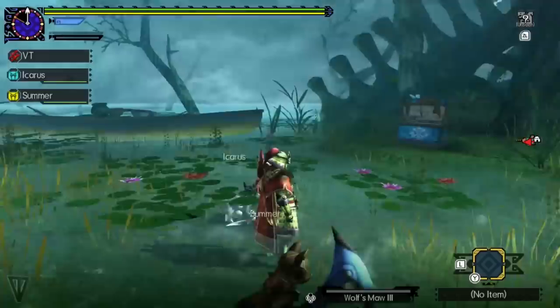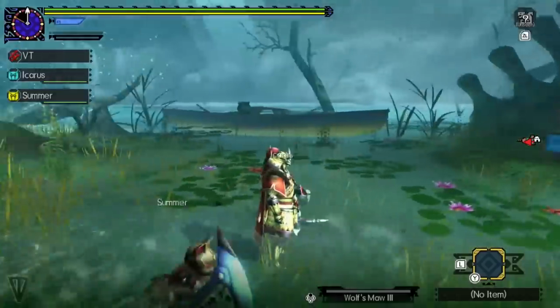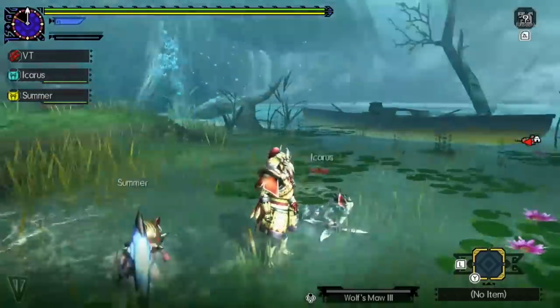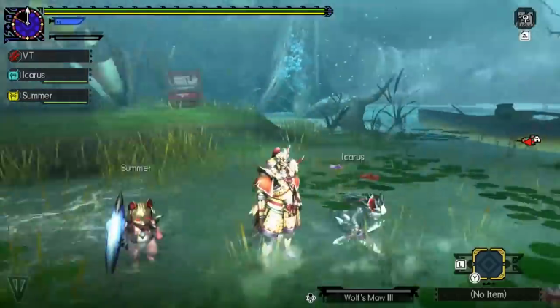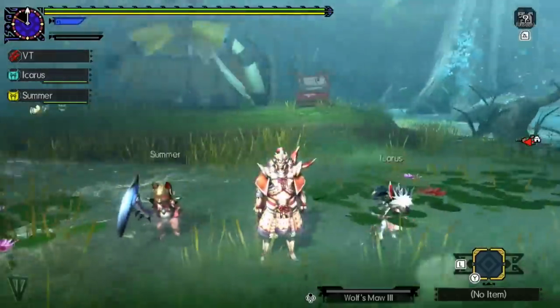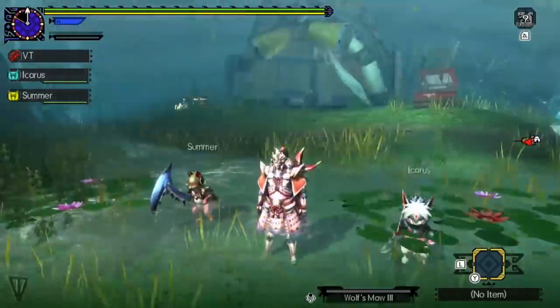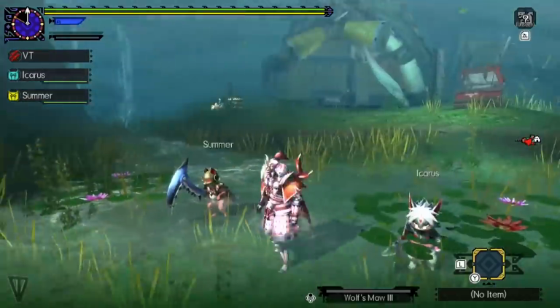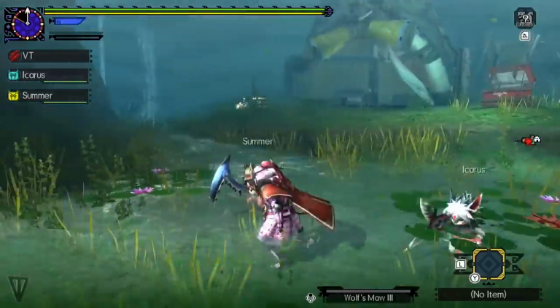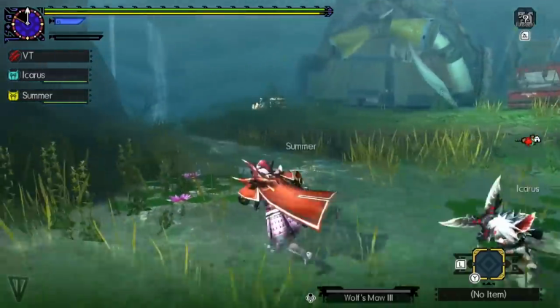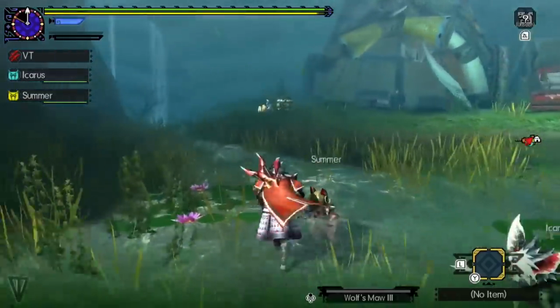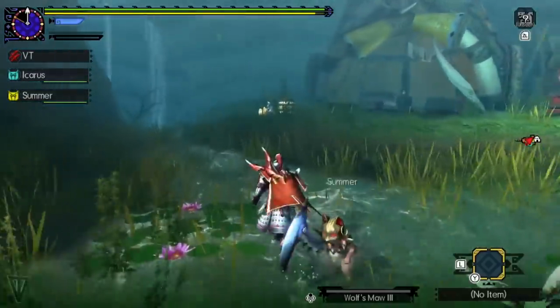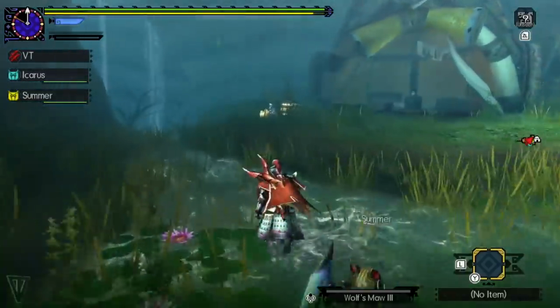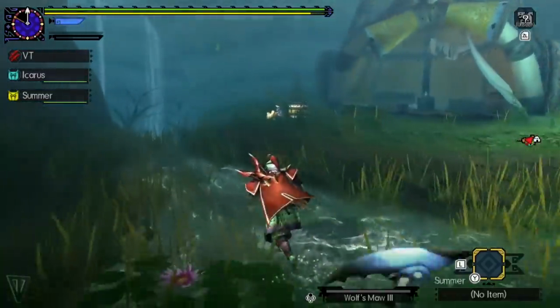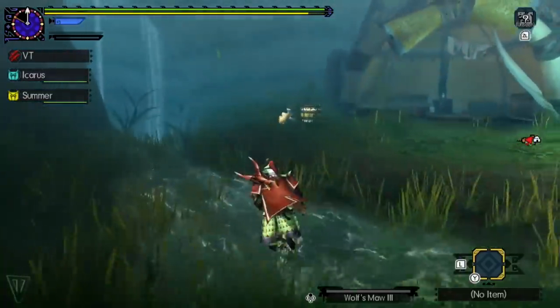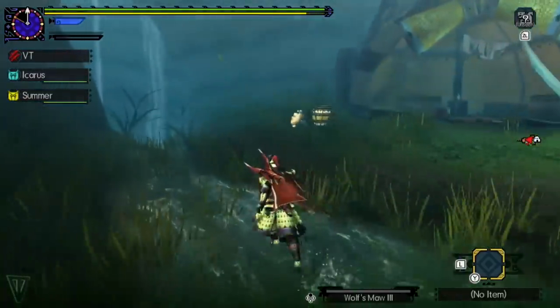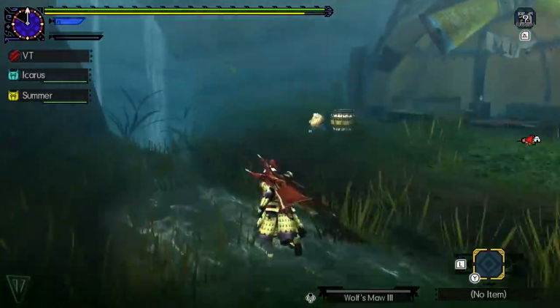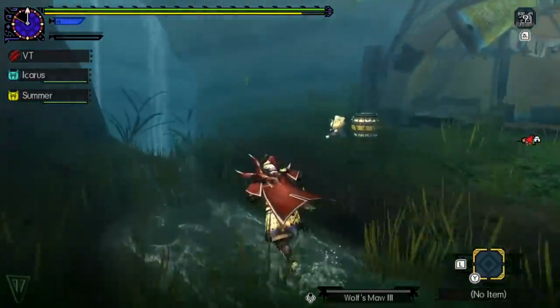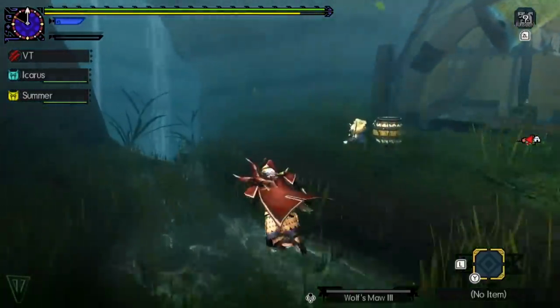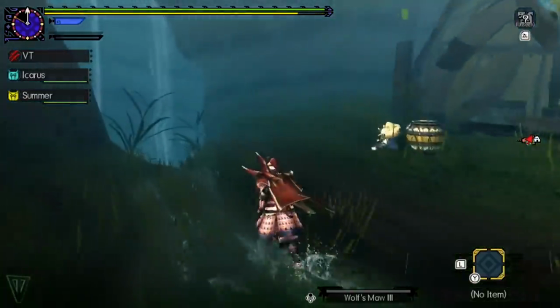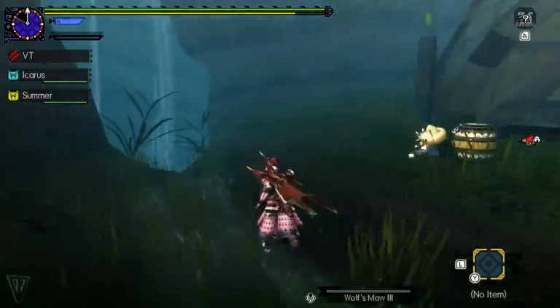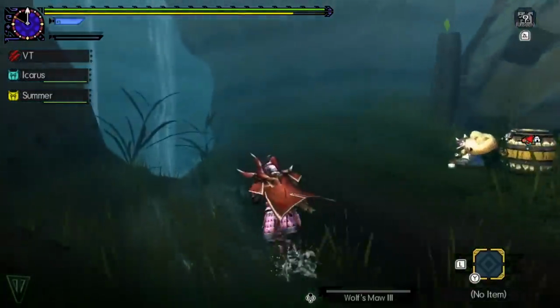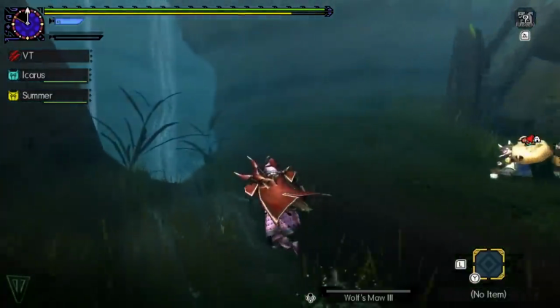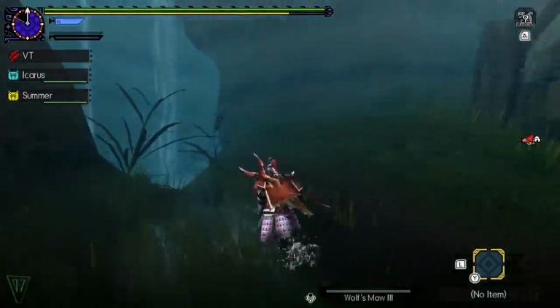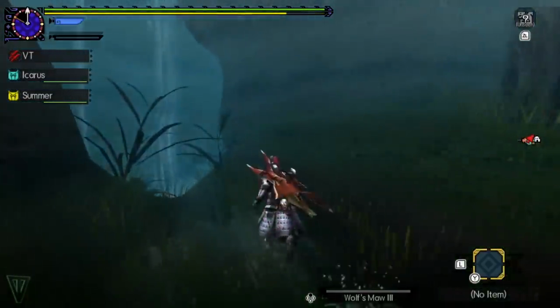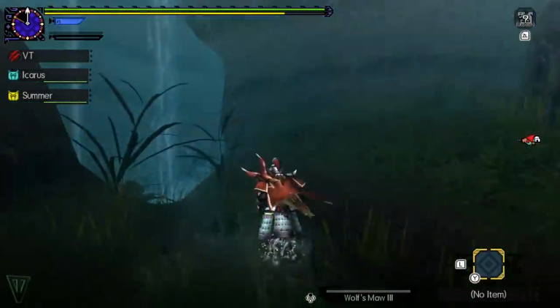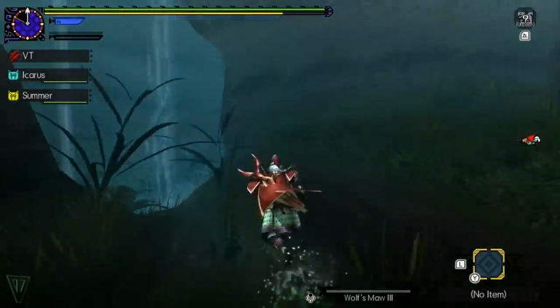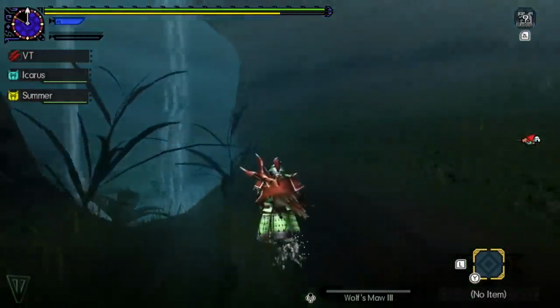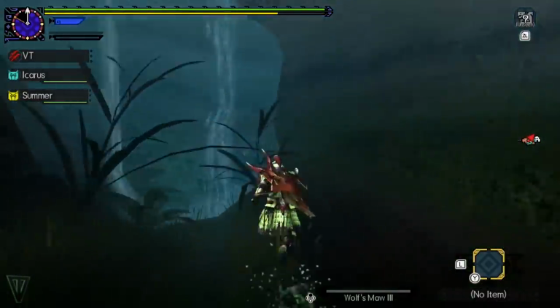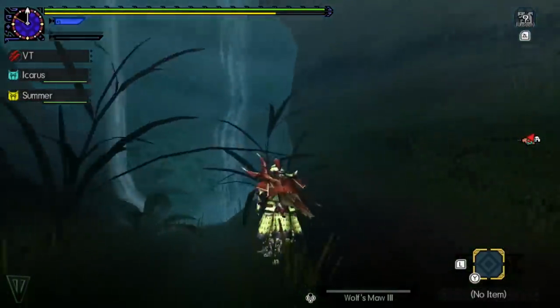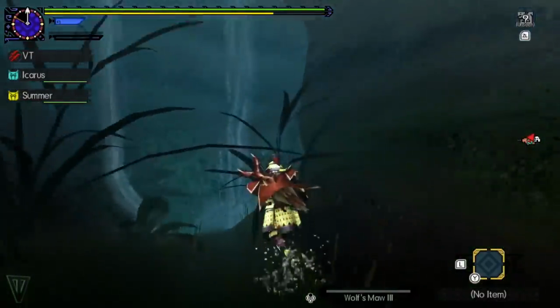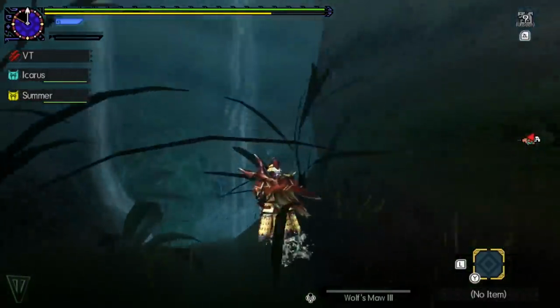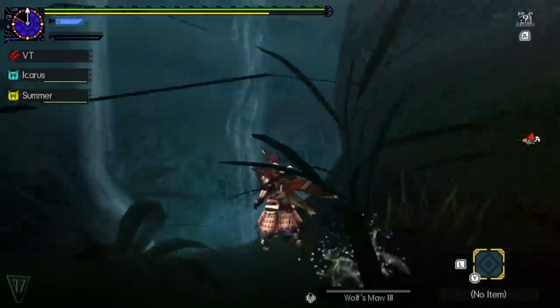Need to quickly get somewhere at the start of a quest? A lot of base camps have unmarked shortcuts you can take.